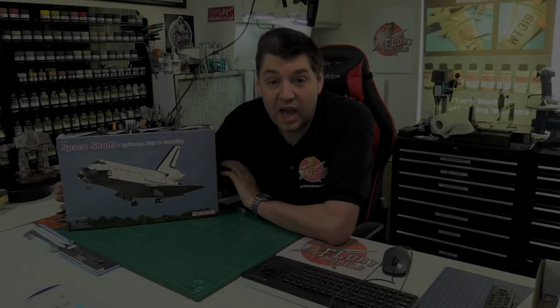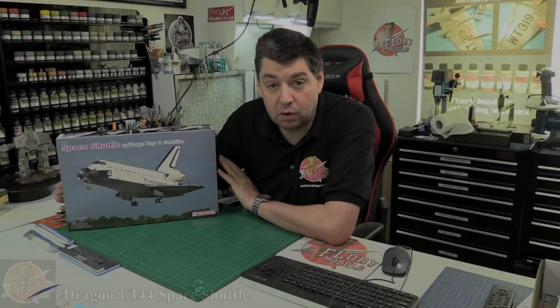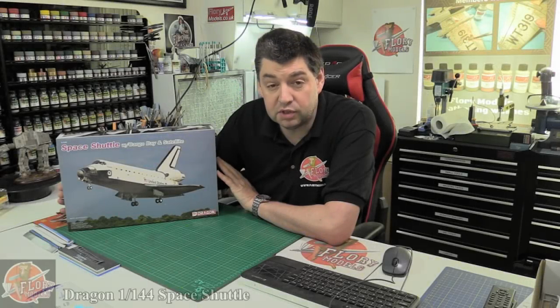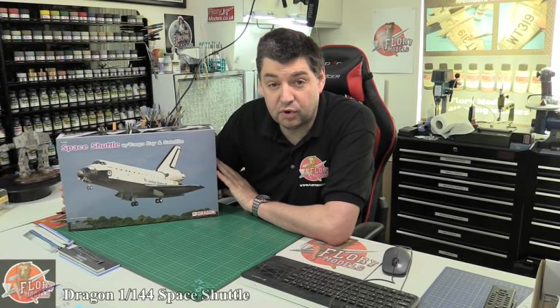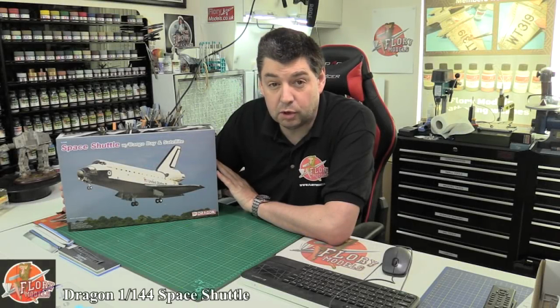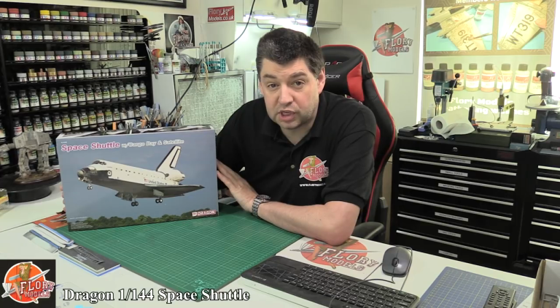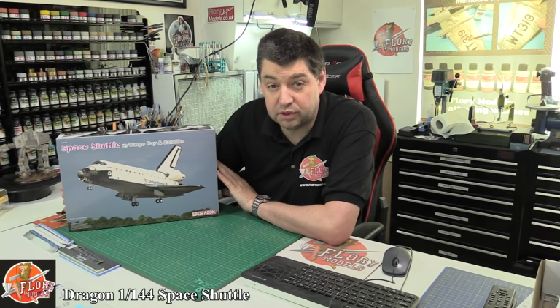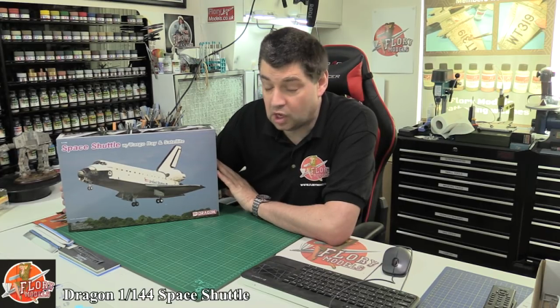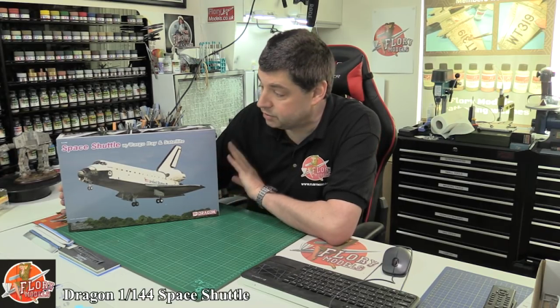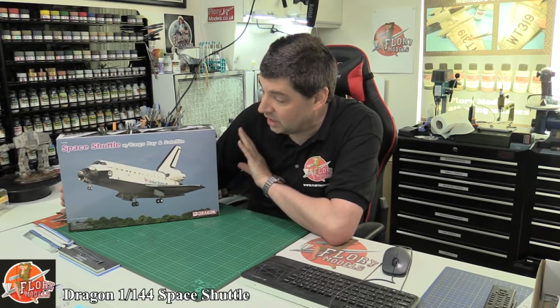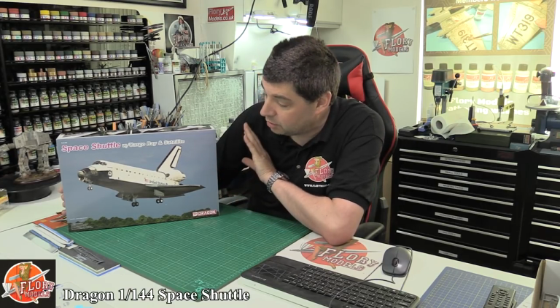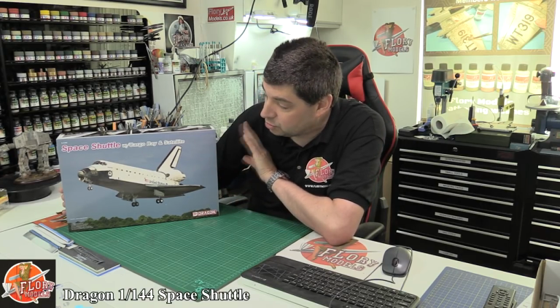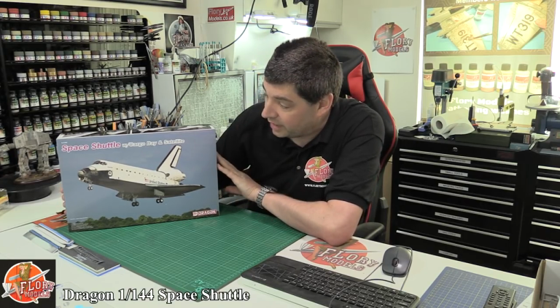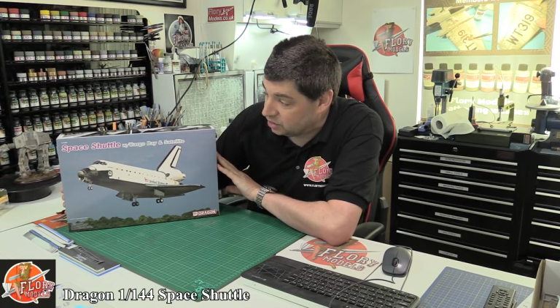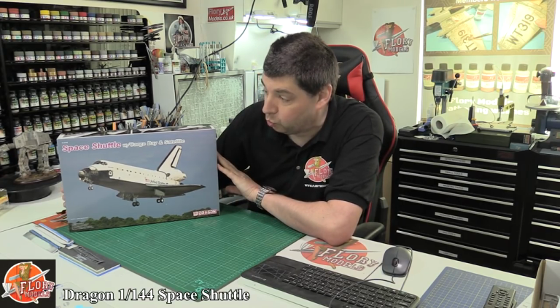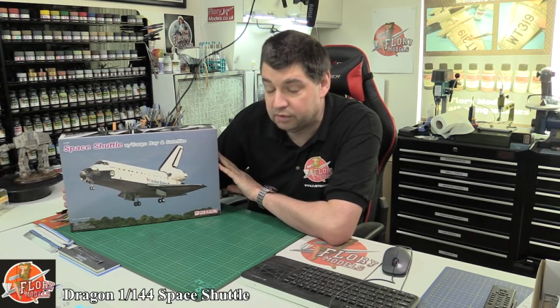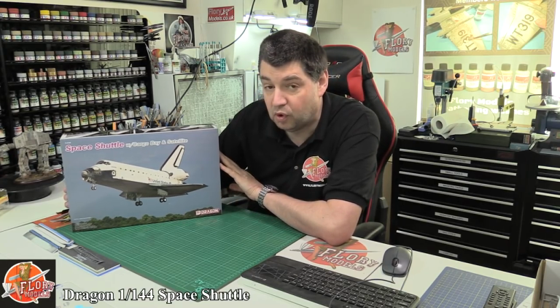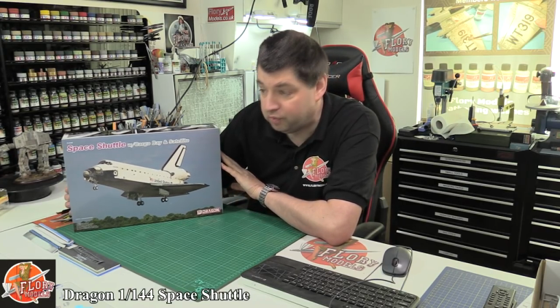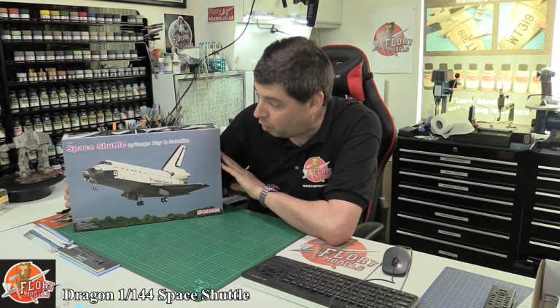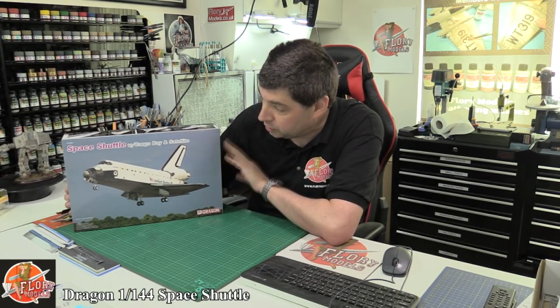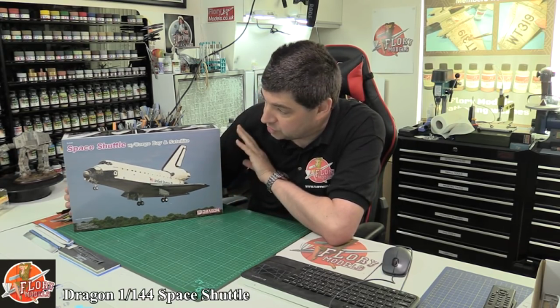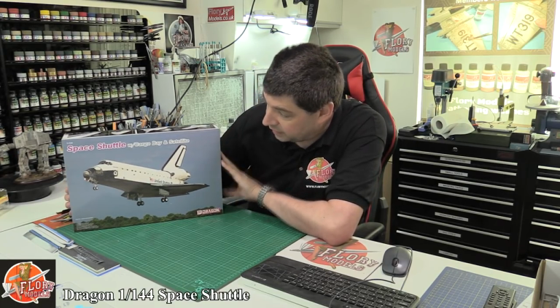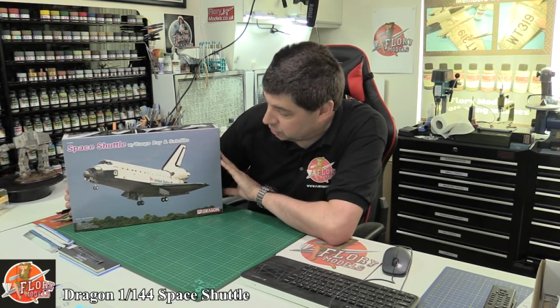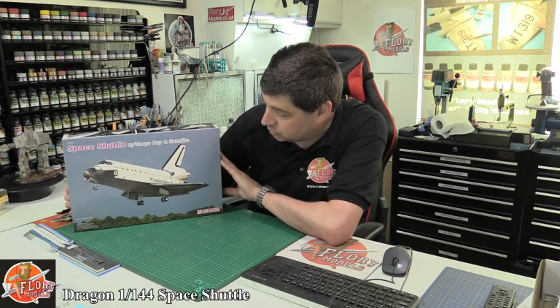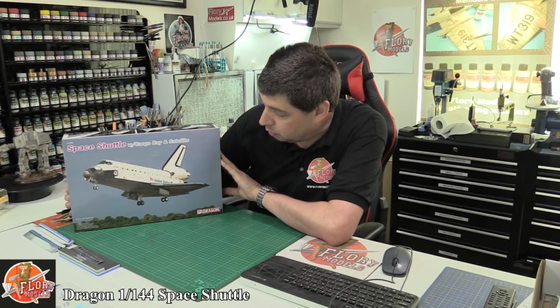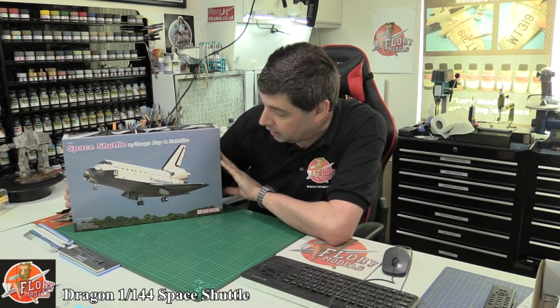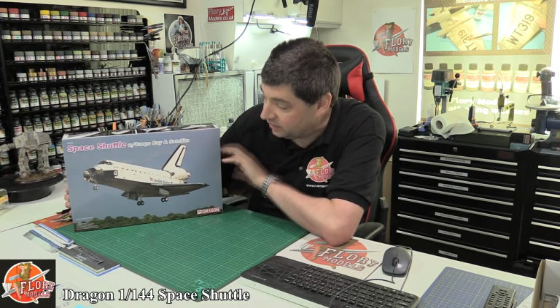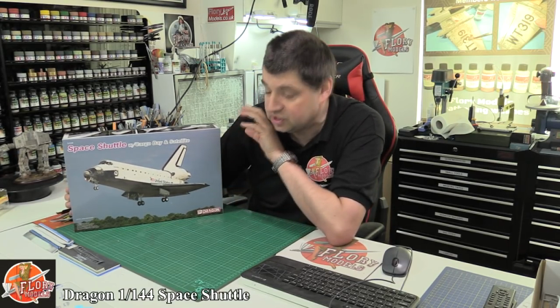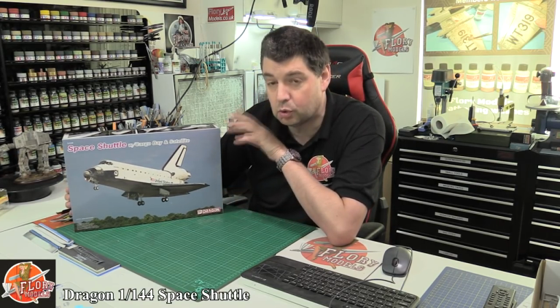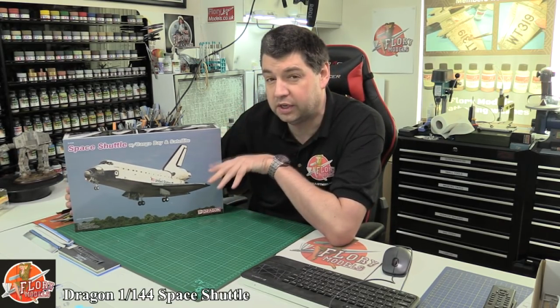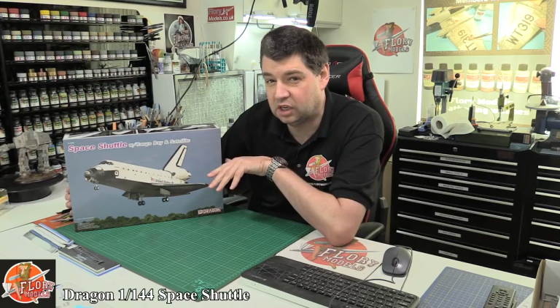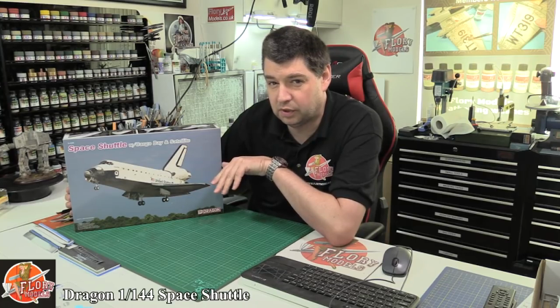Hello, welcome to Florian Models Kit Review Time. Today we've got Dragon's 1/144 Space Shuttle. This is quite a nice one.